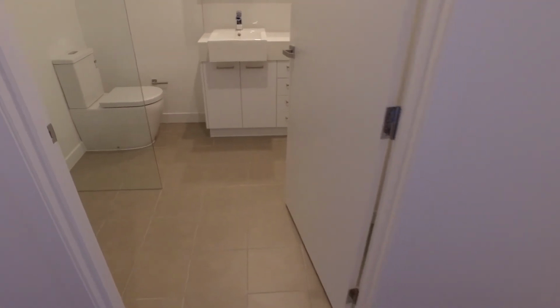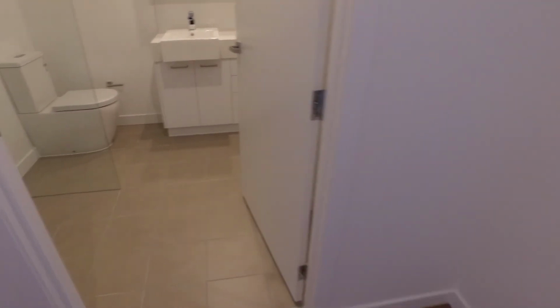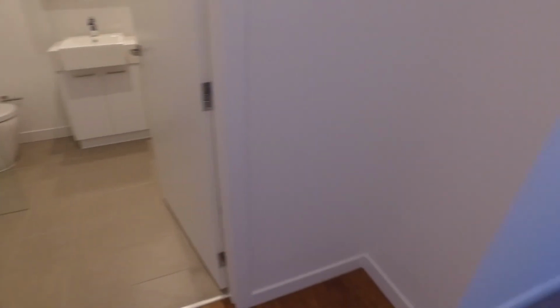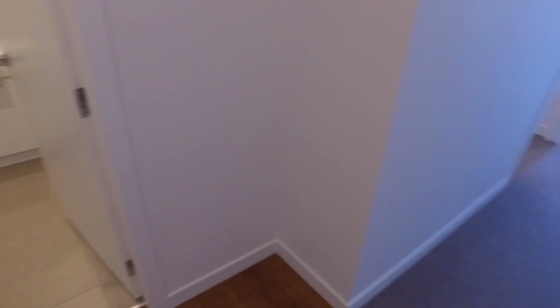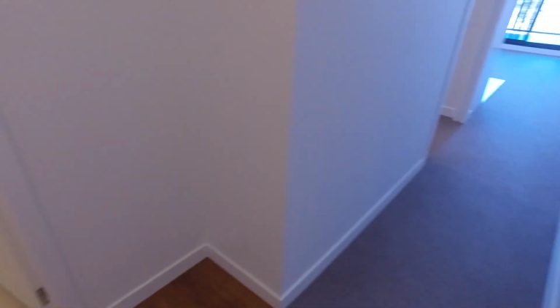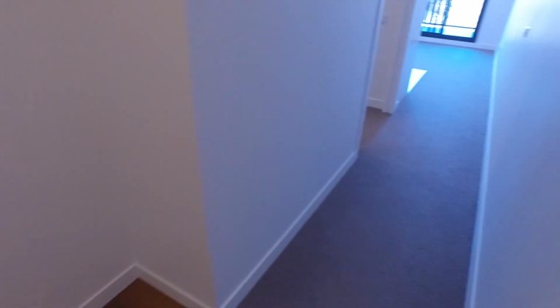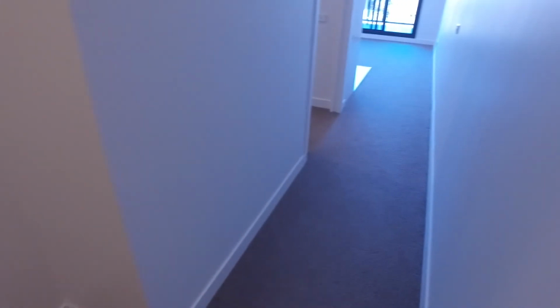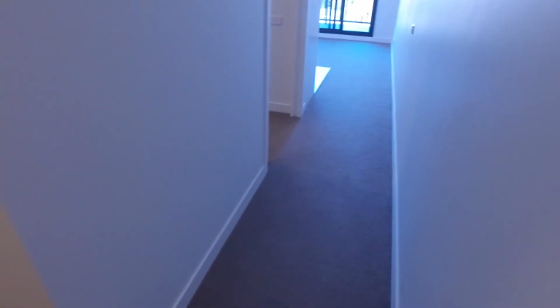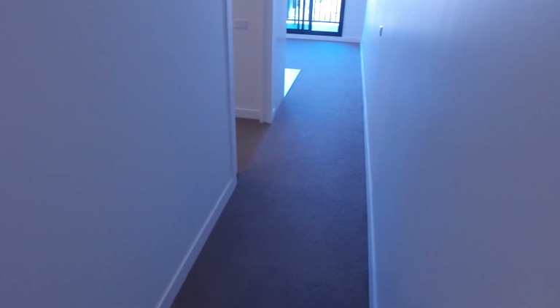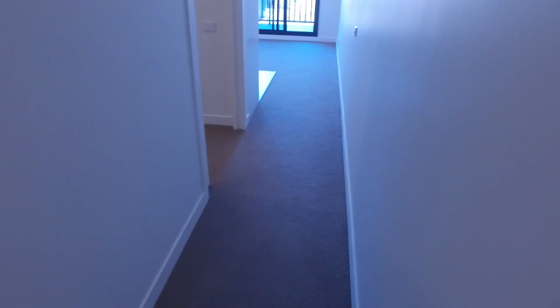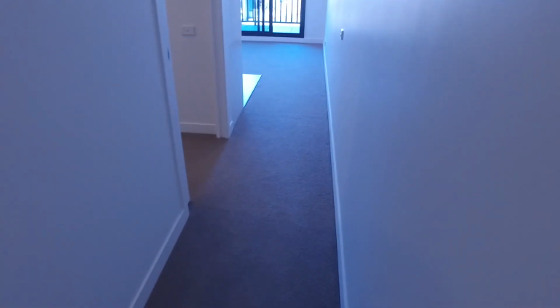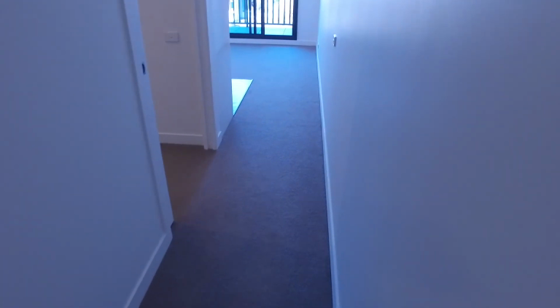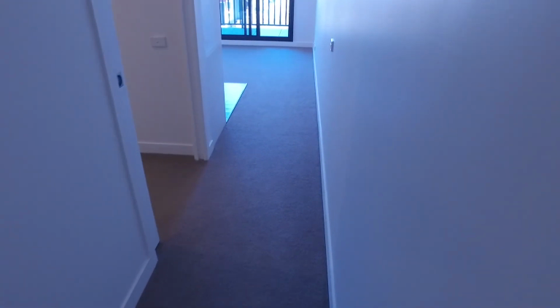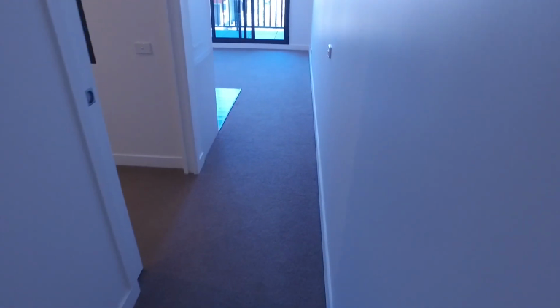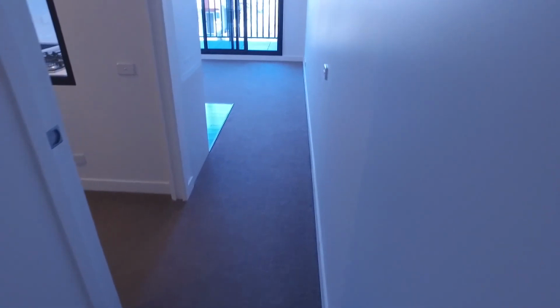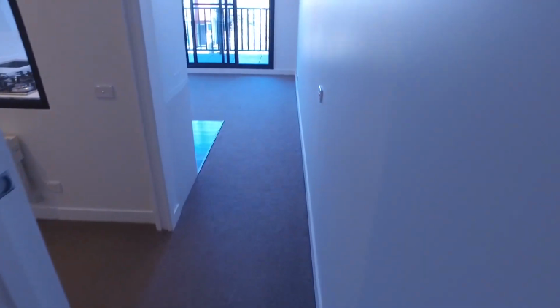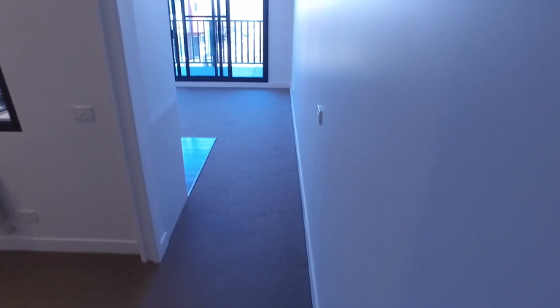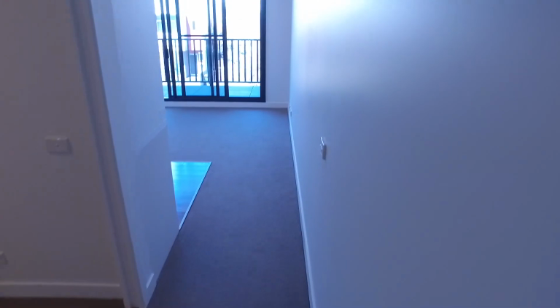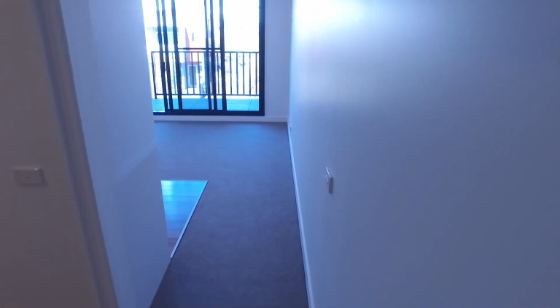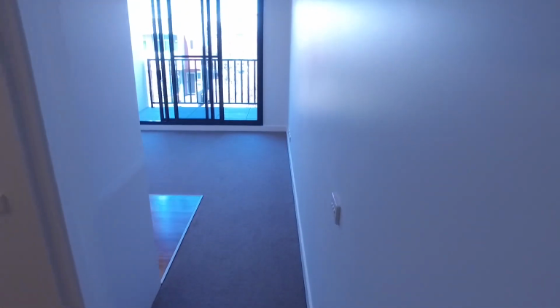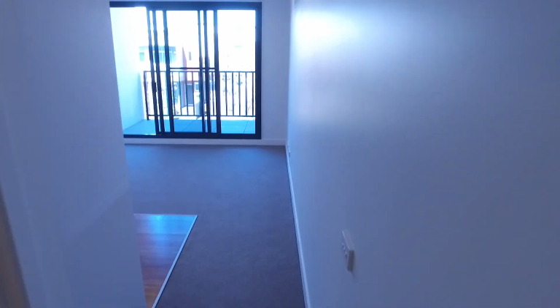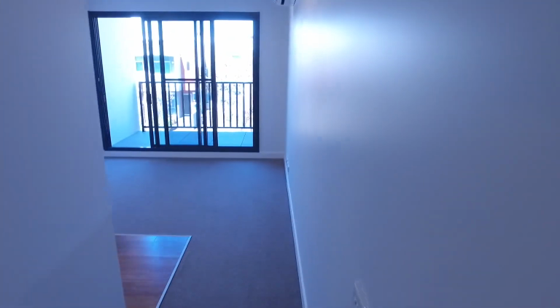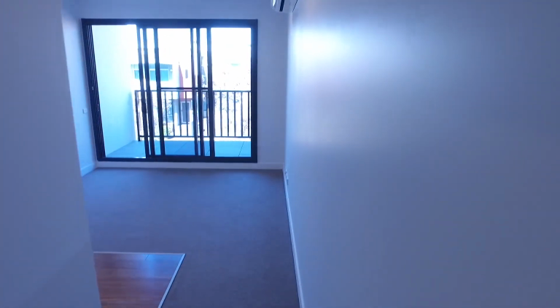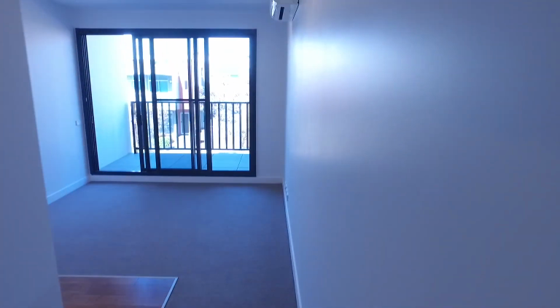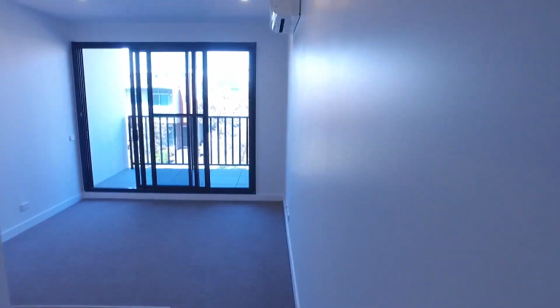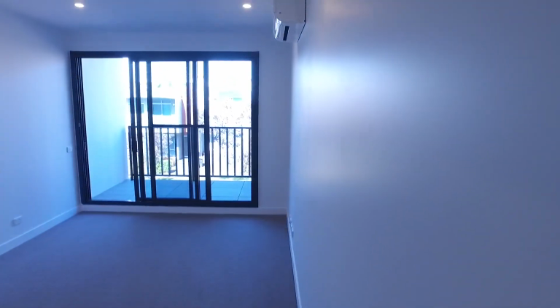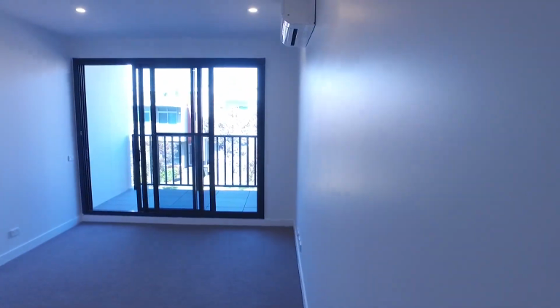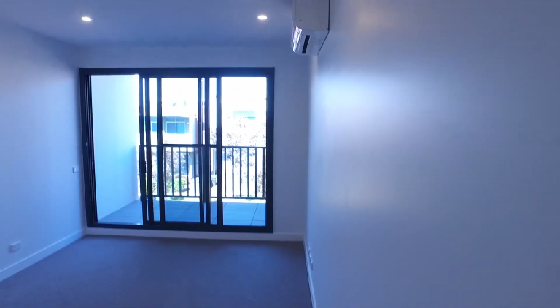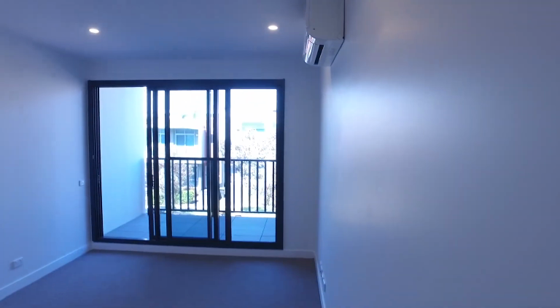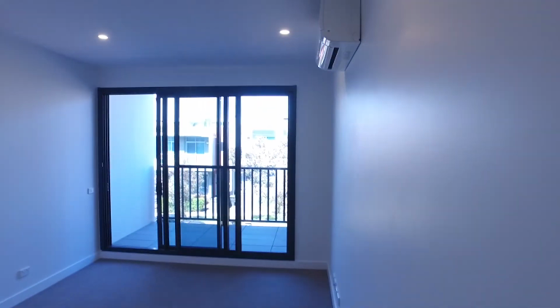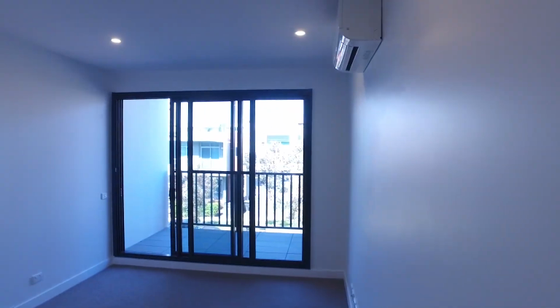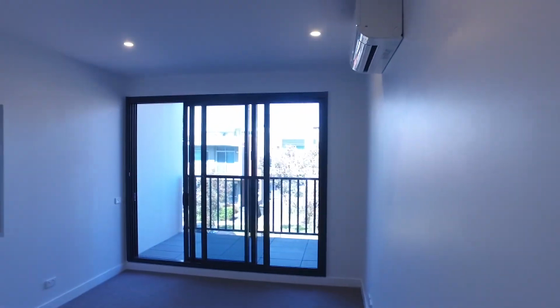Be sure to register interest as this apartment definitely won't last long. We hope to see you down at the open for inspection. Thank you.